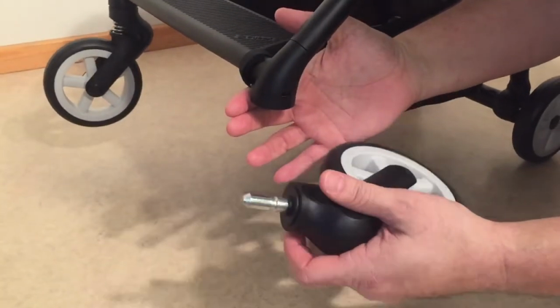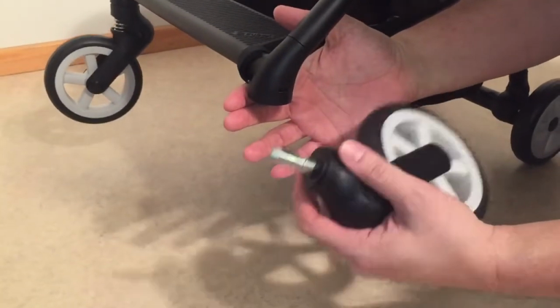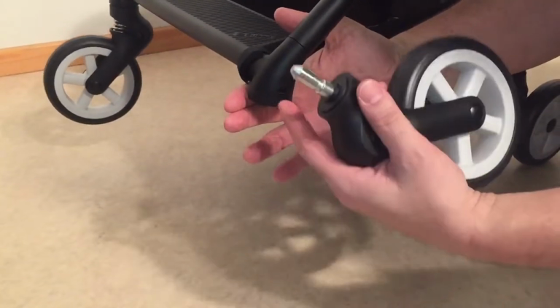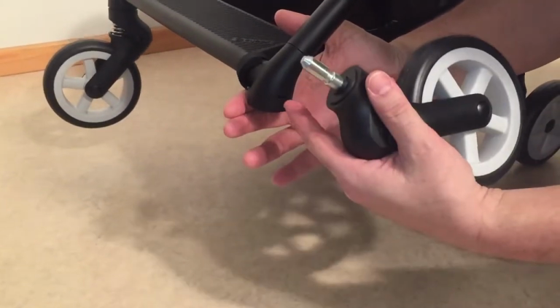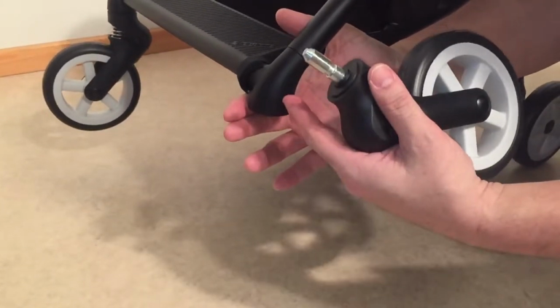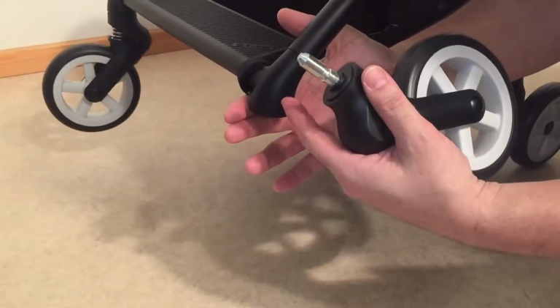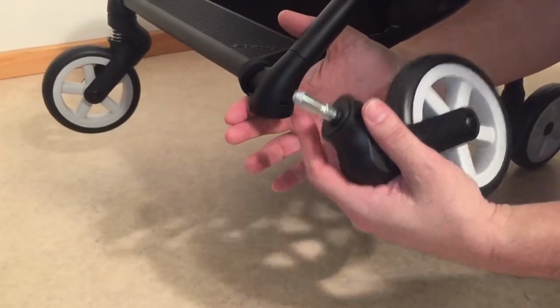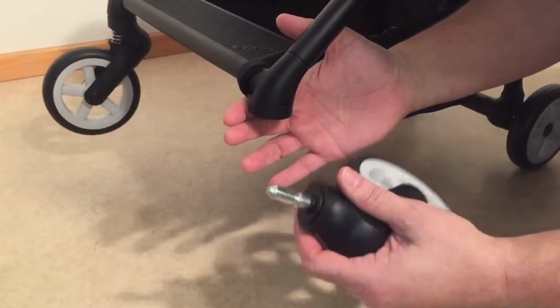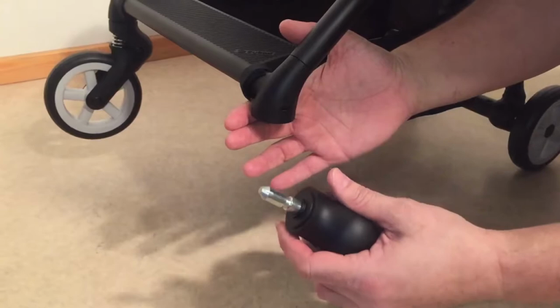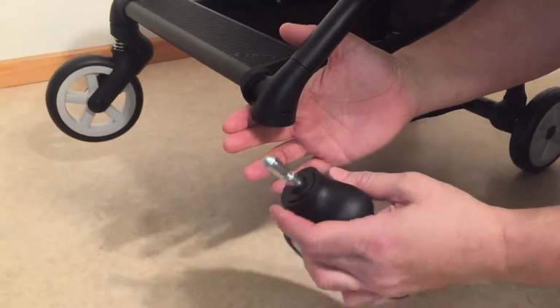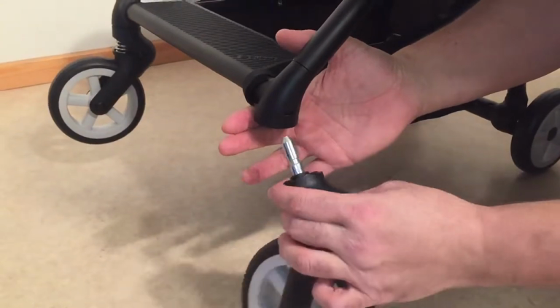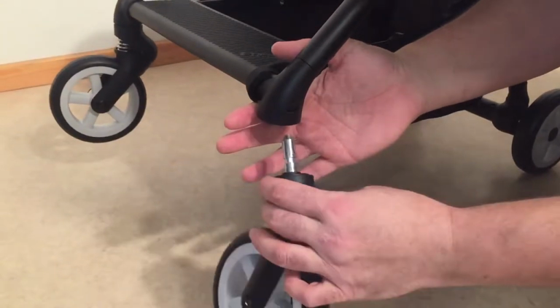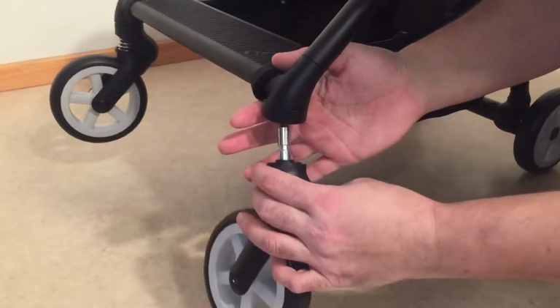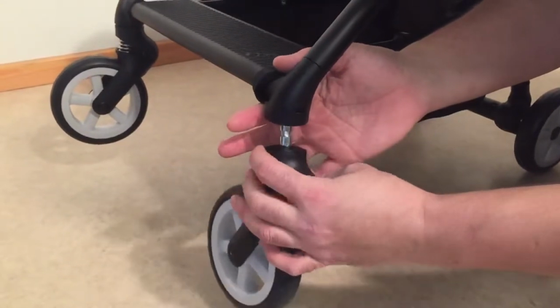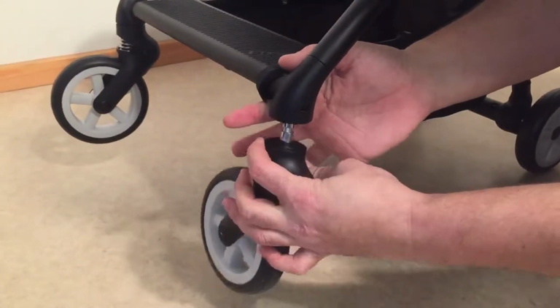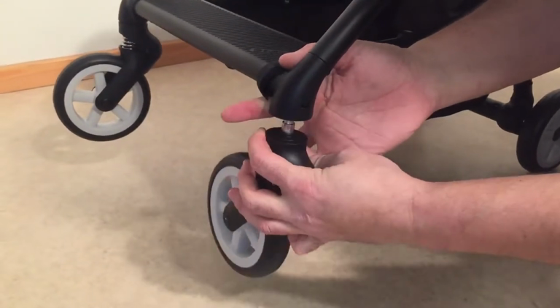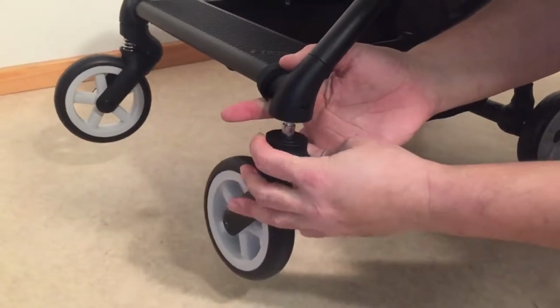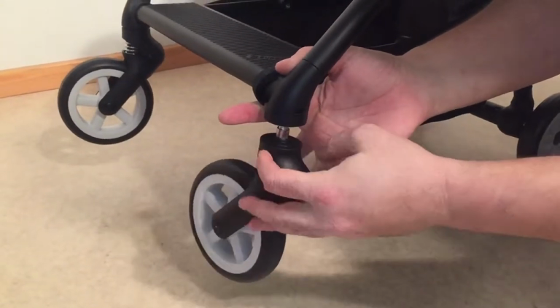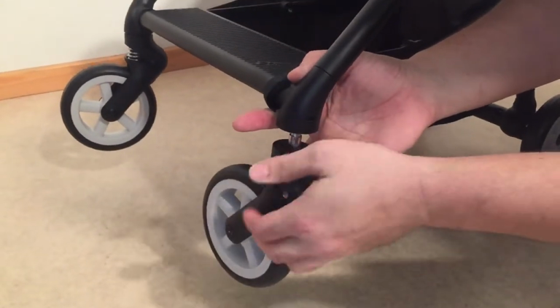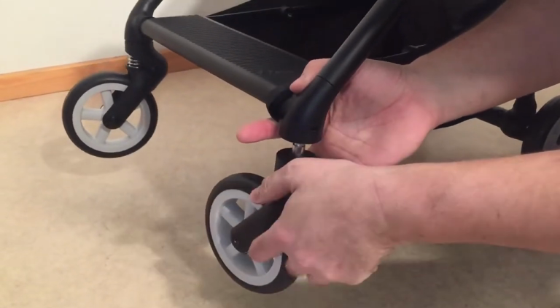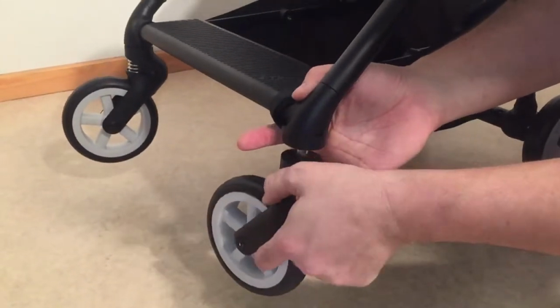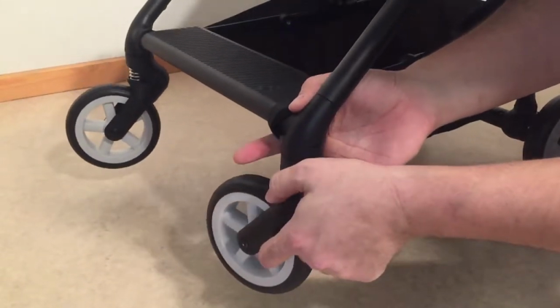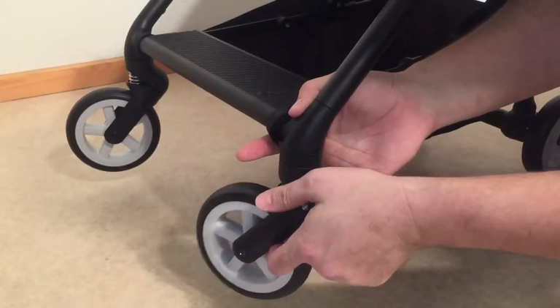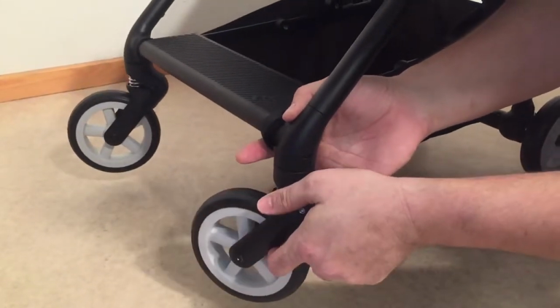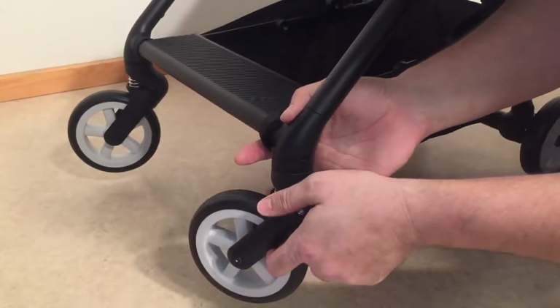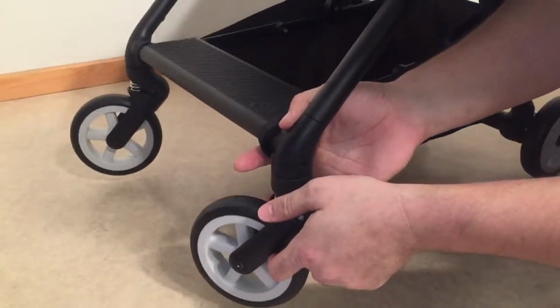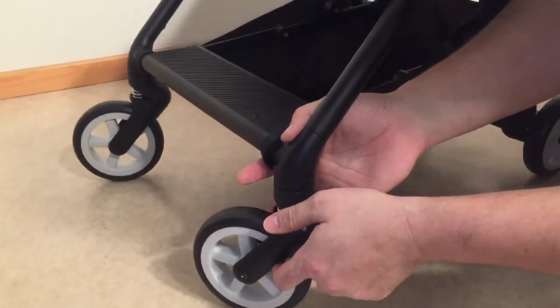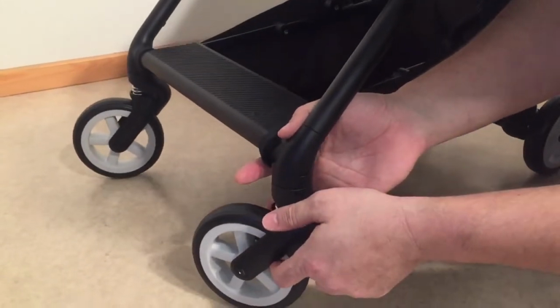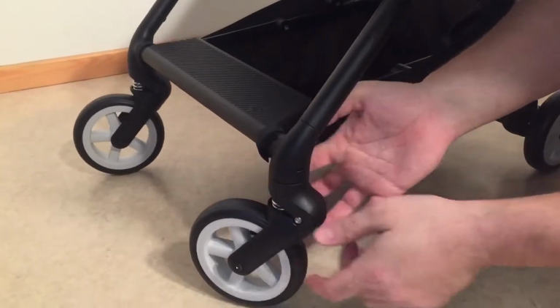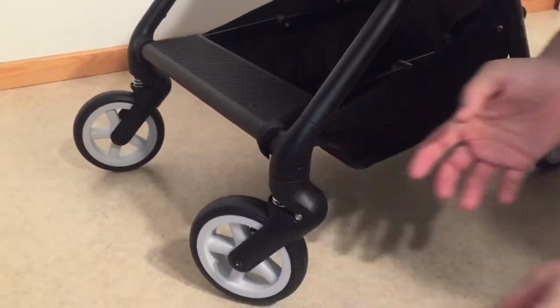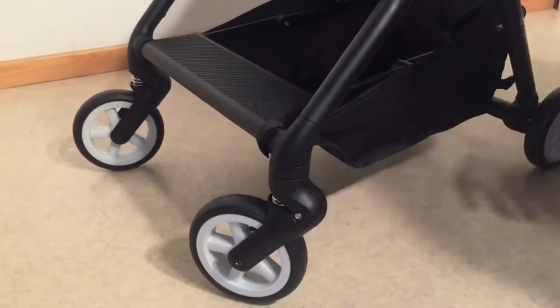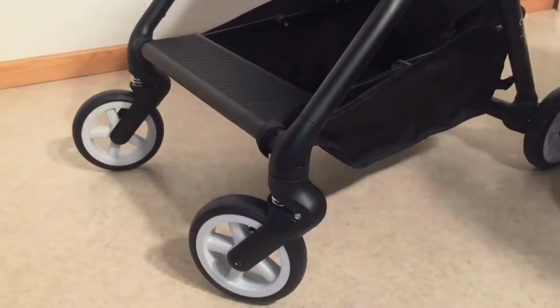That's how you remove it — by pressing the button. And to put it back in place, just pop it back in like this.